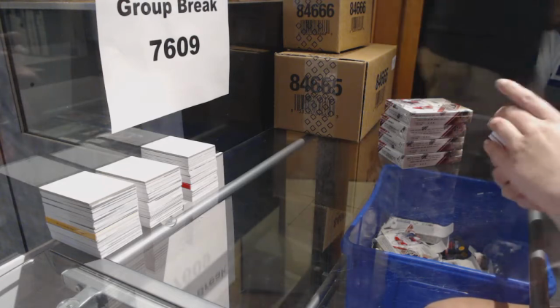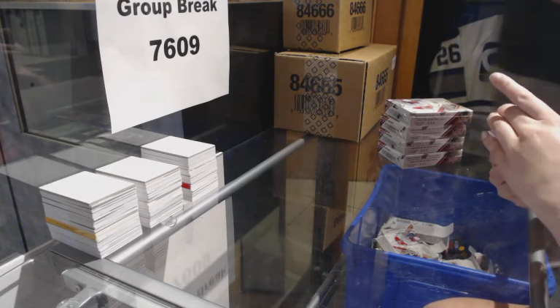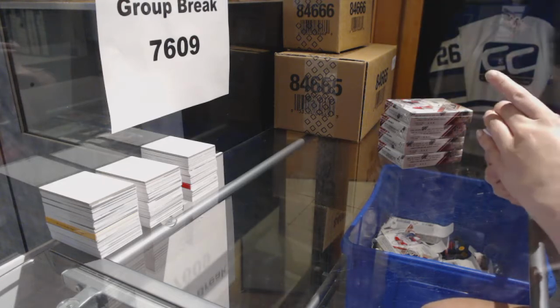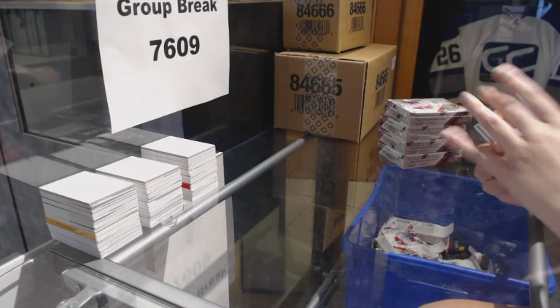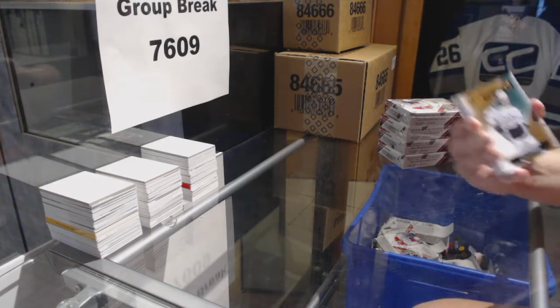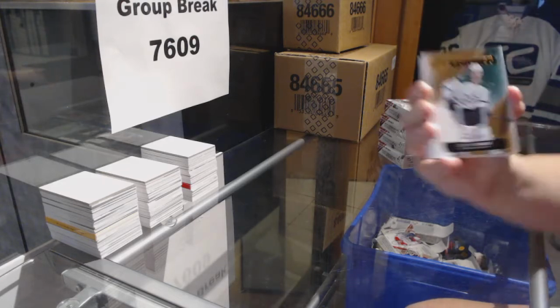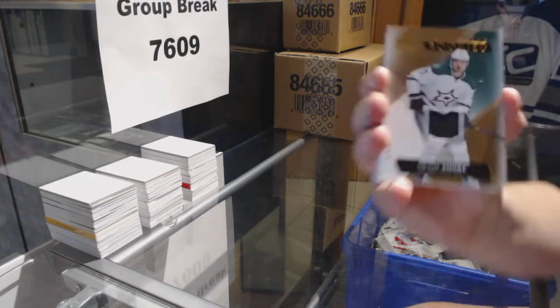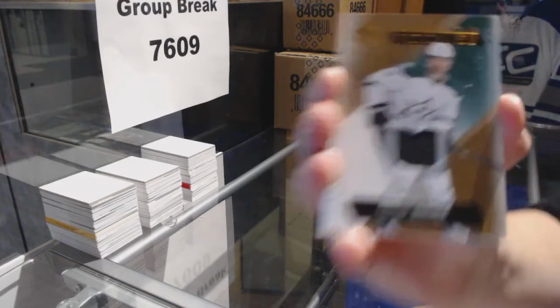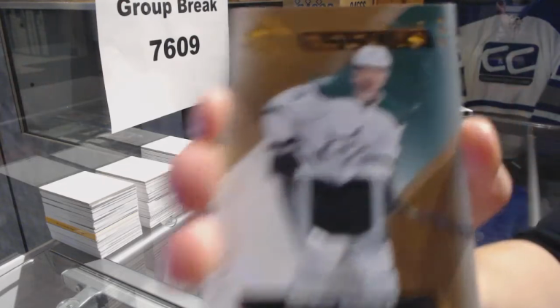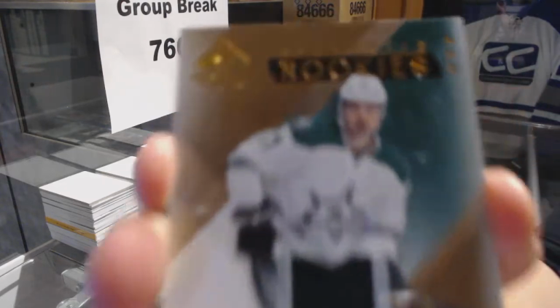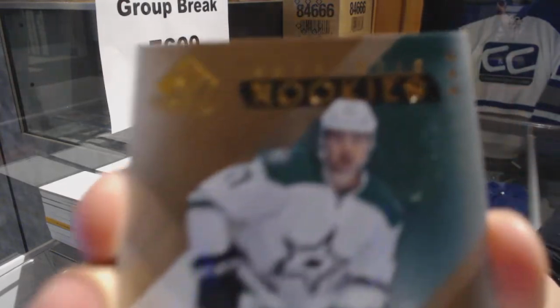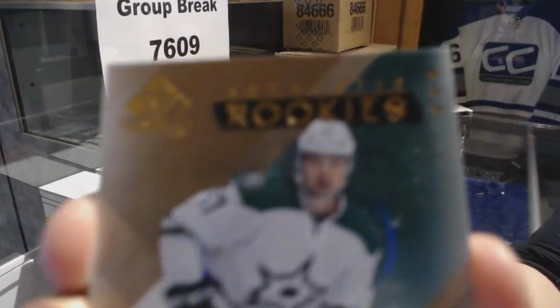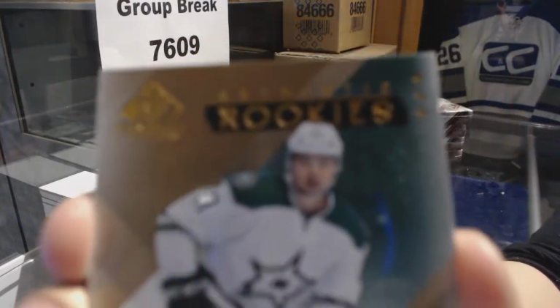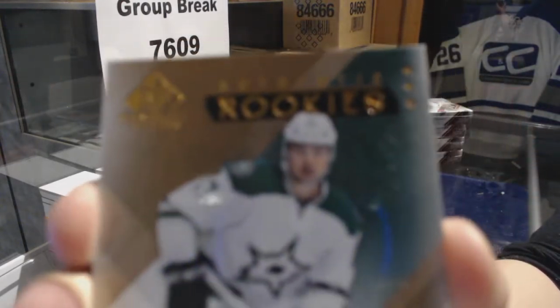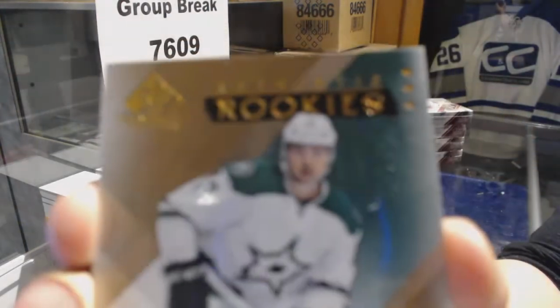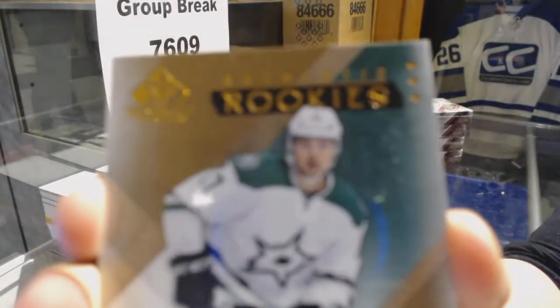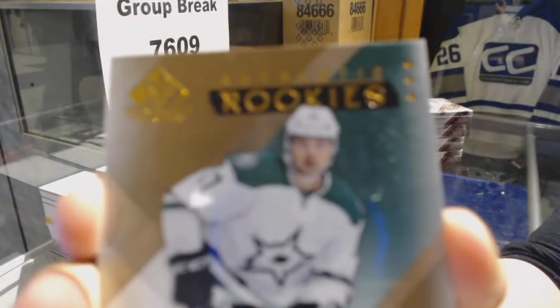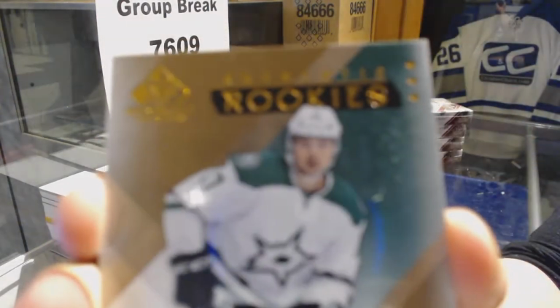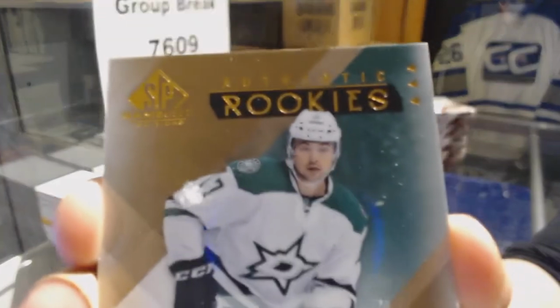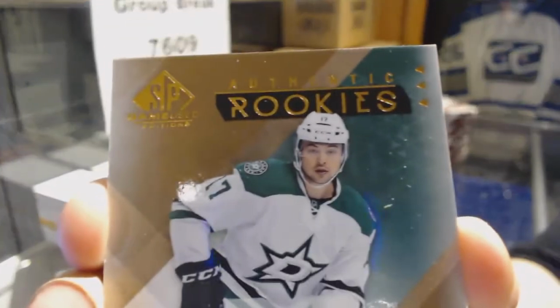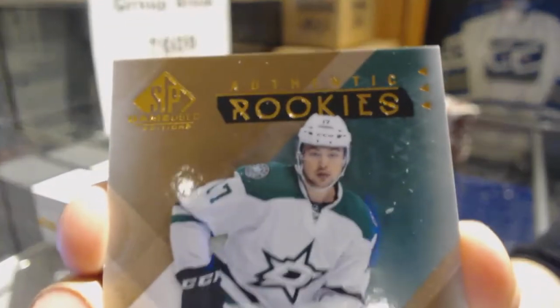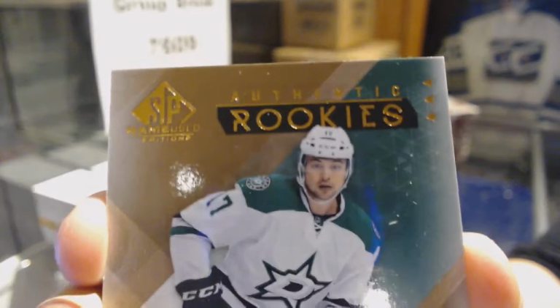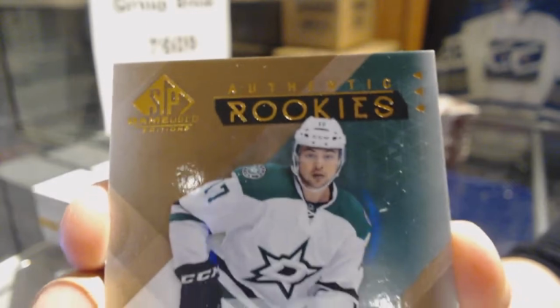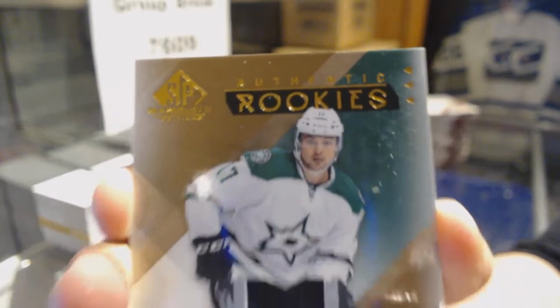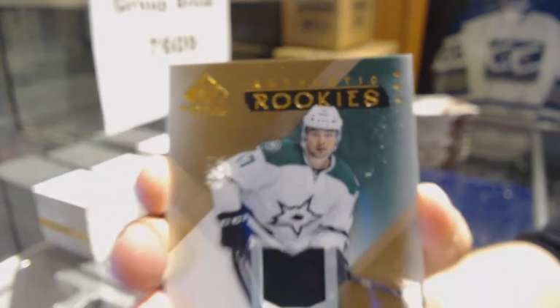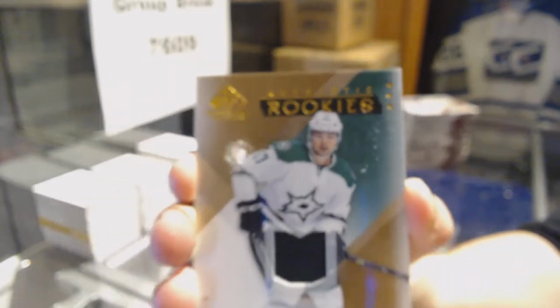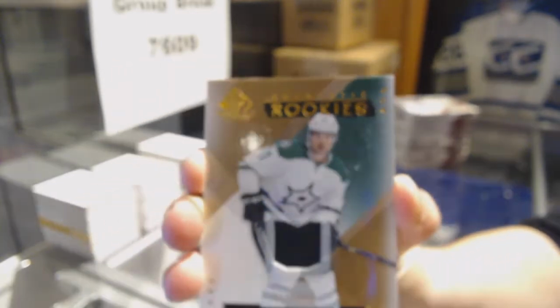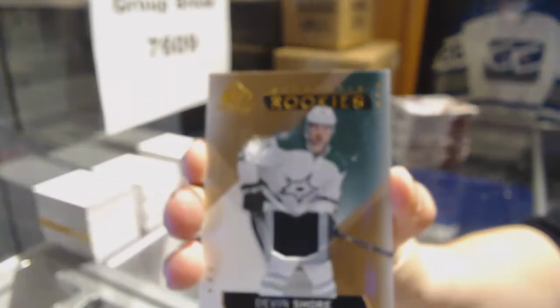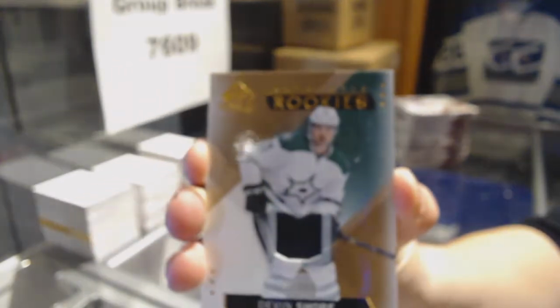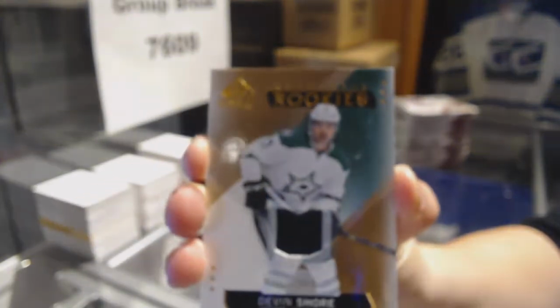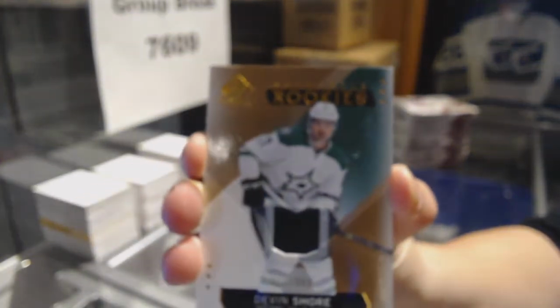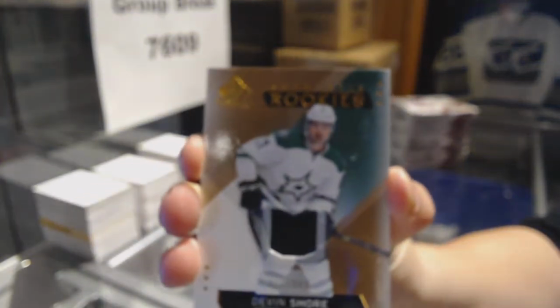We've got a jersey numbered to $3.99 for the Dallas Stars, Devon Shore.